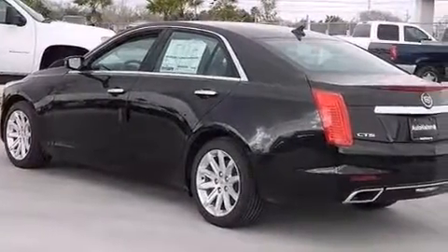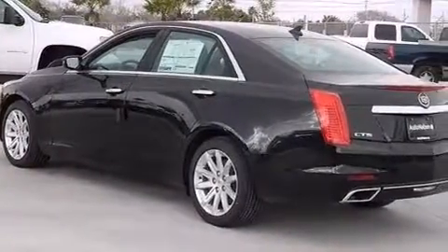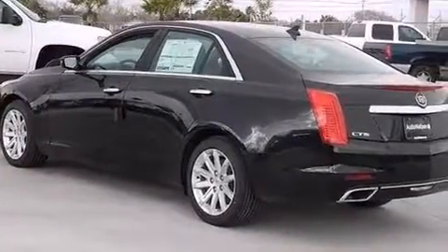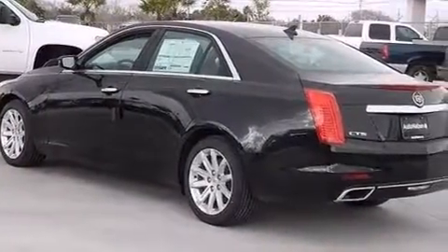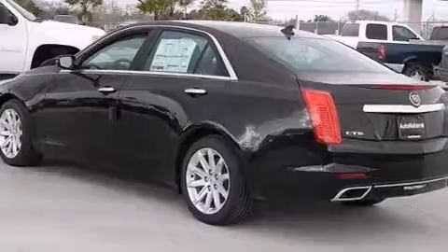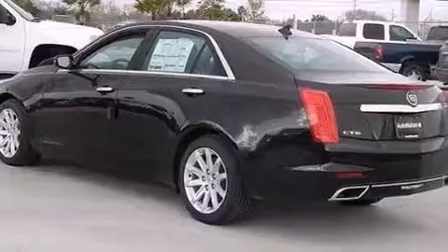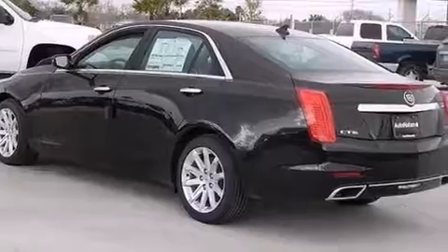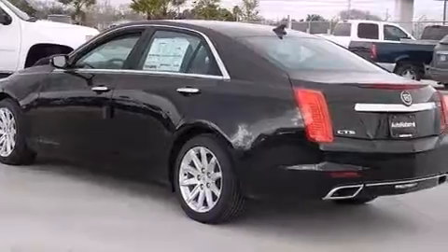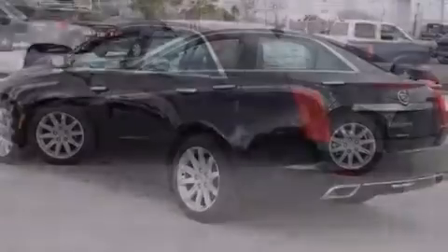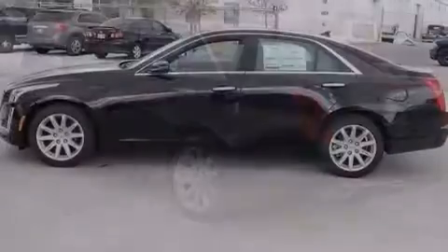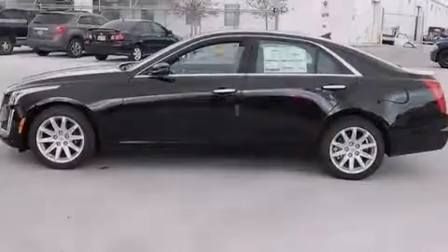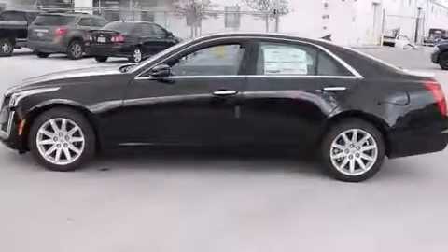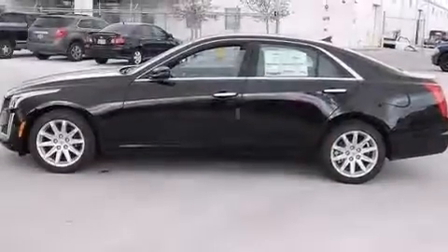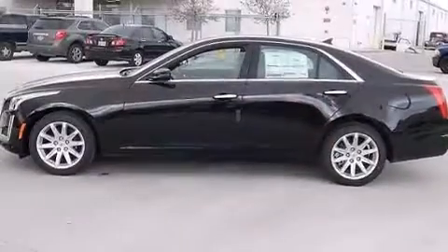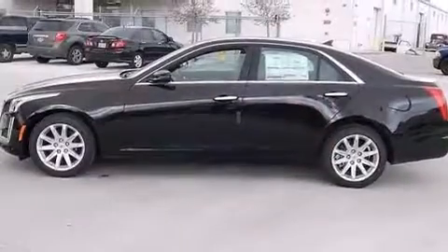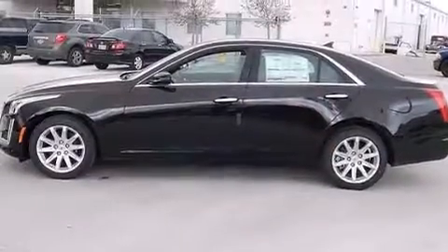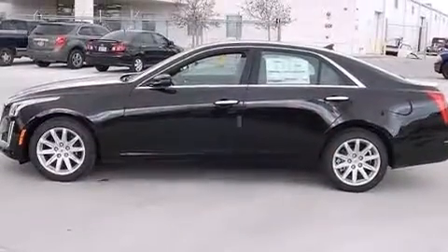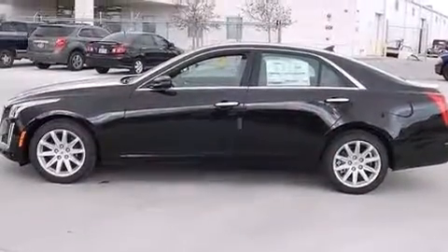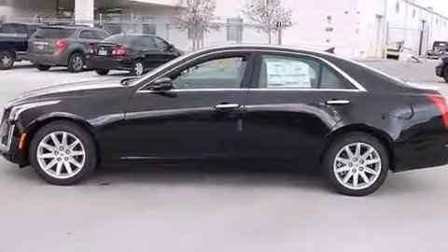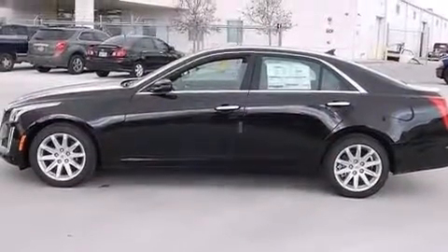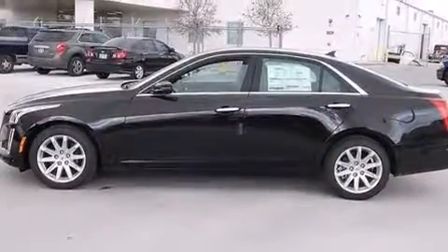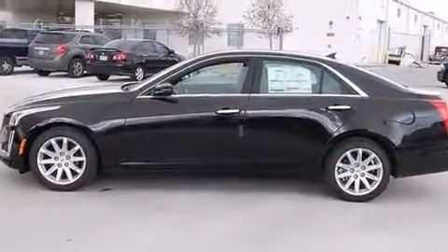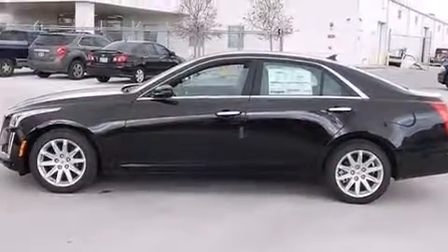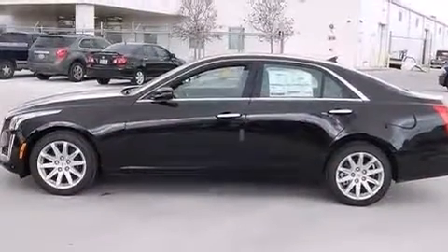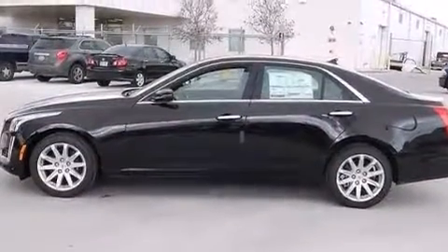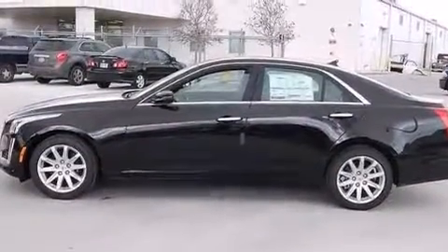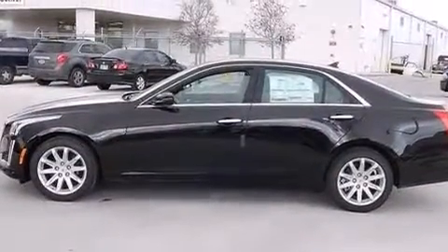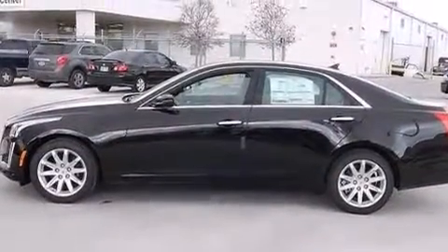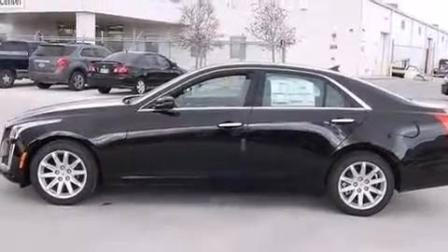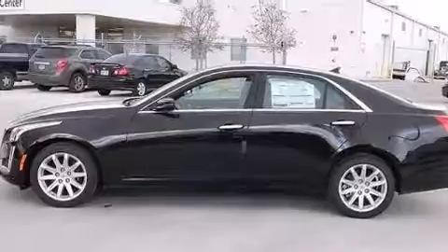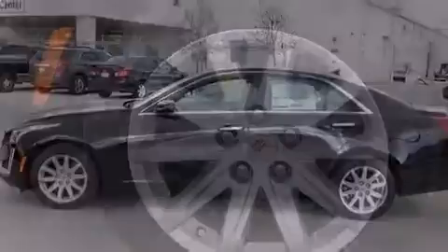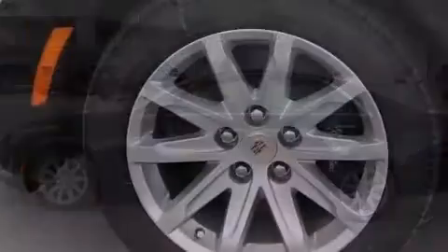Additional top features include traction control and stability control systems, aluminum wheels, and a tire pressure monitoring system.